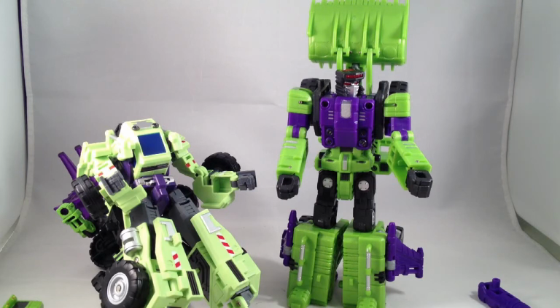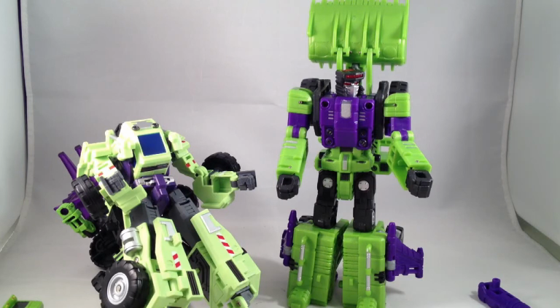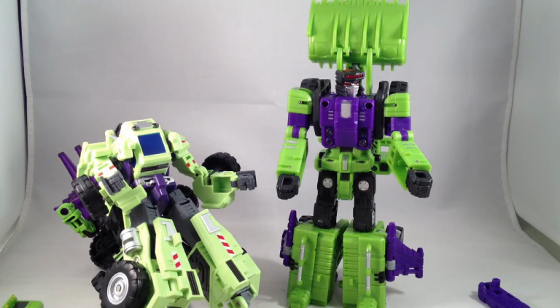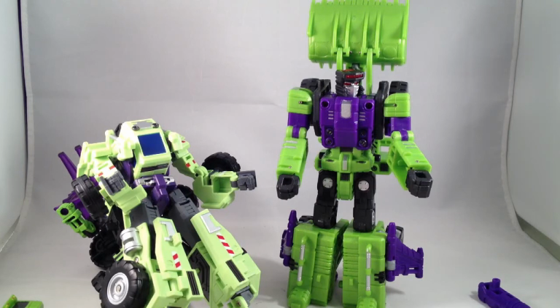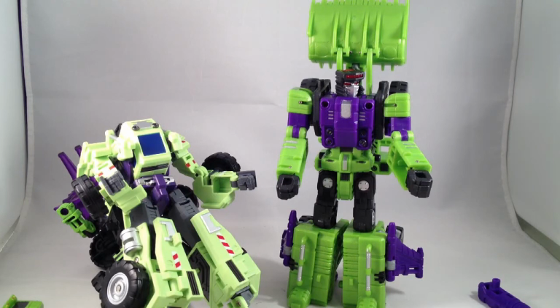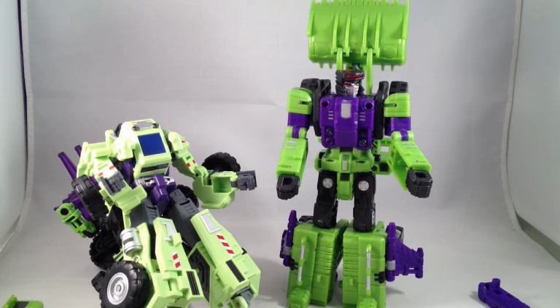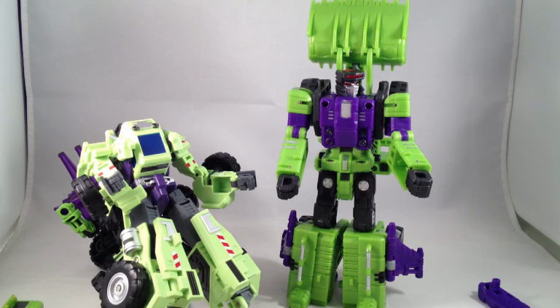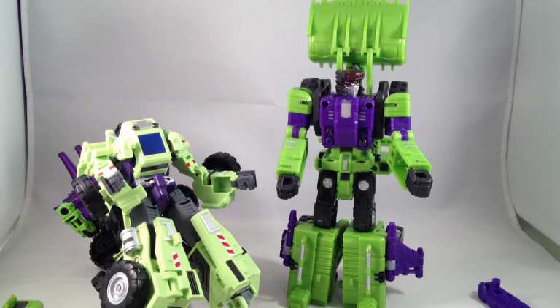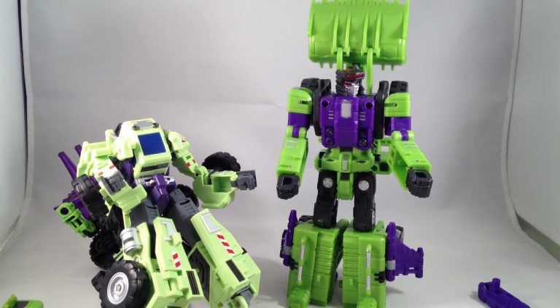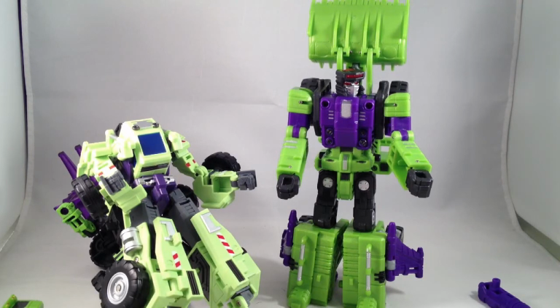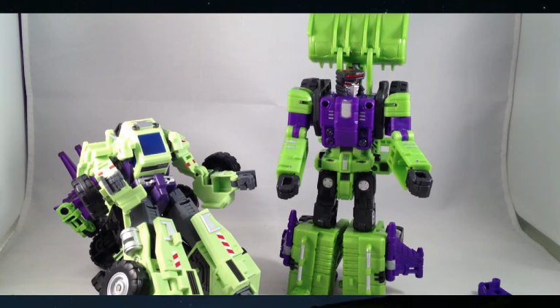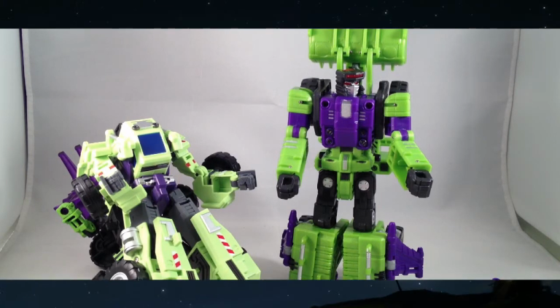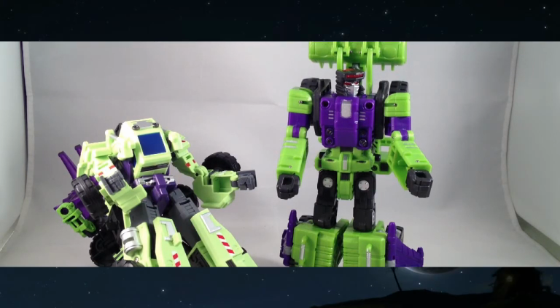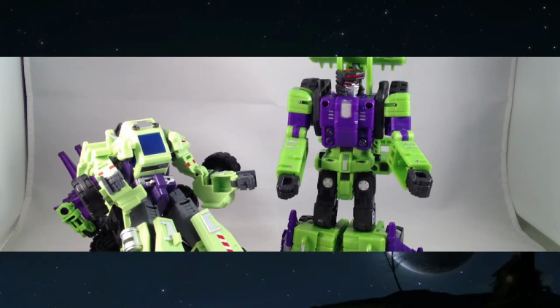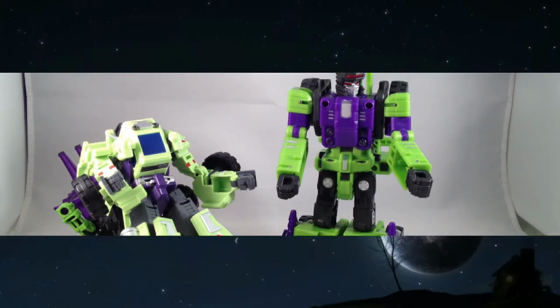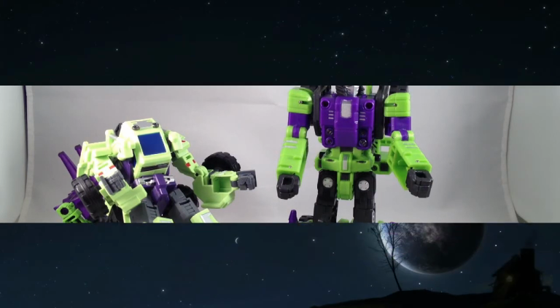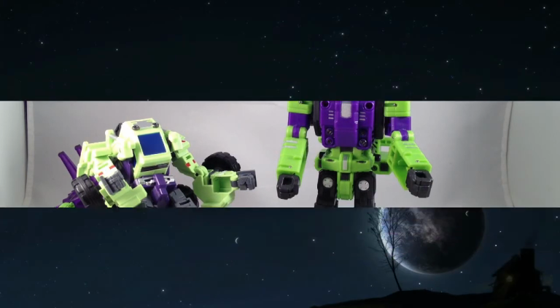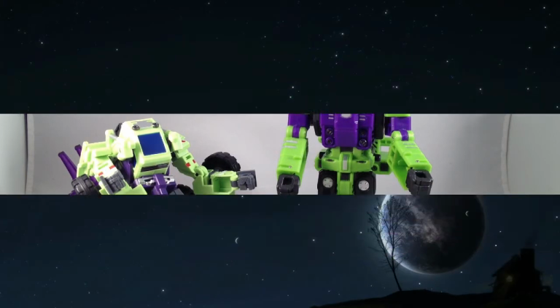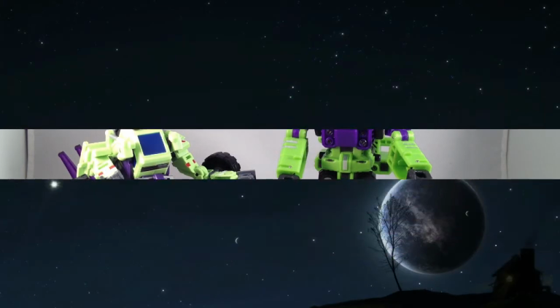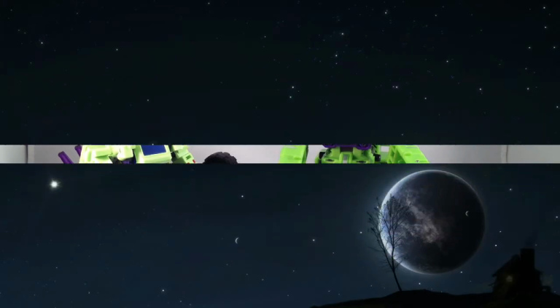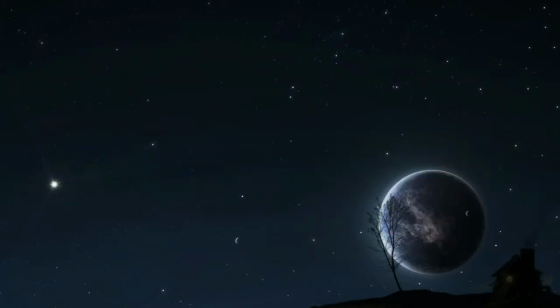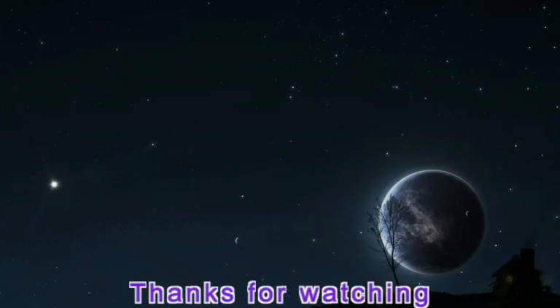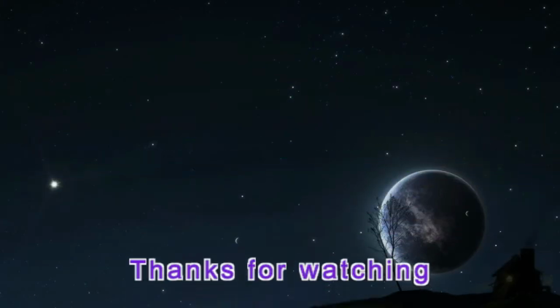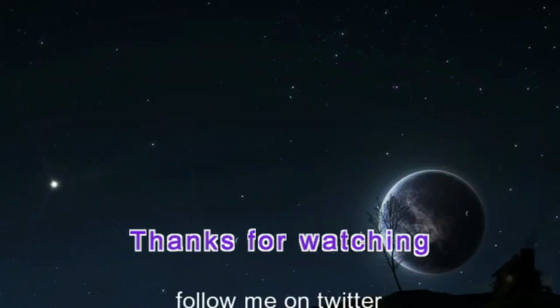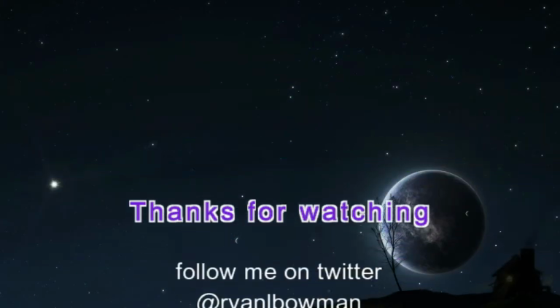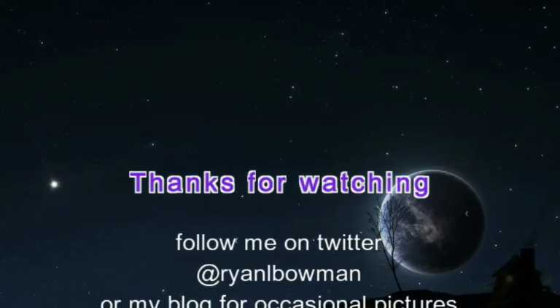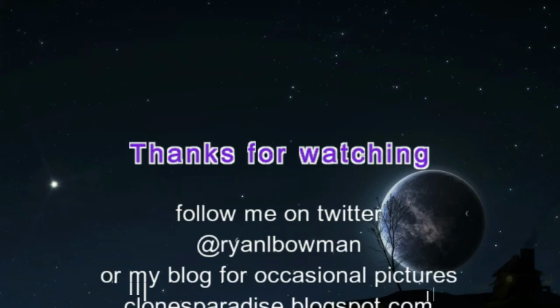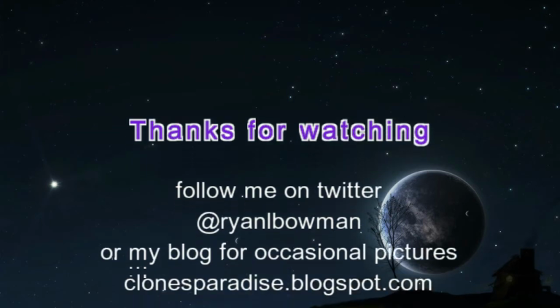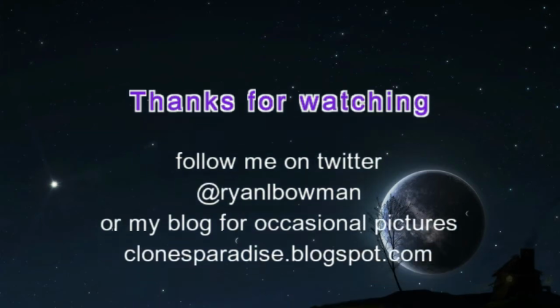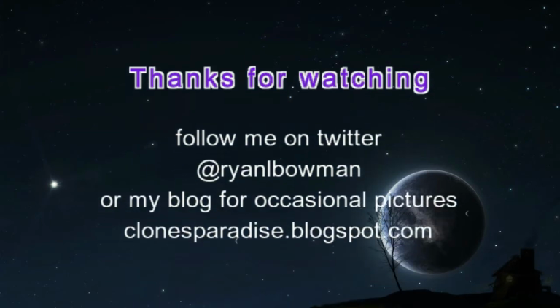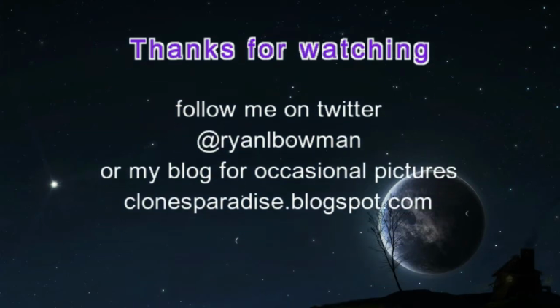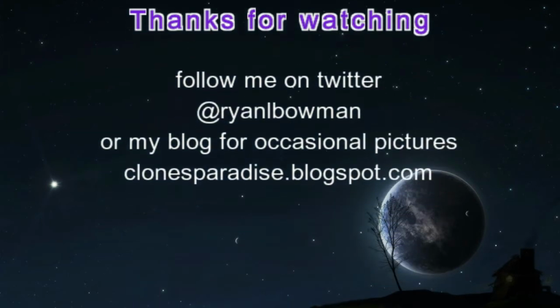Thanks for watching, guys. I'll be around again.